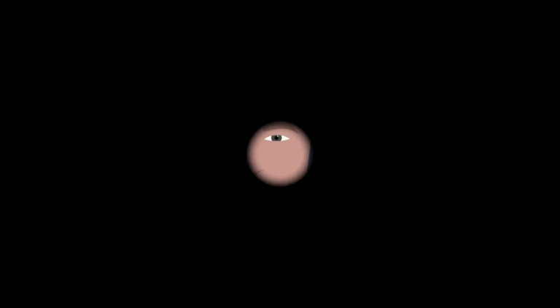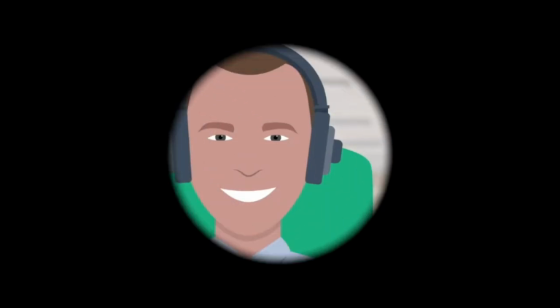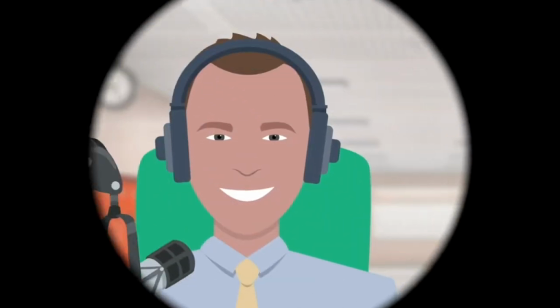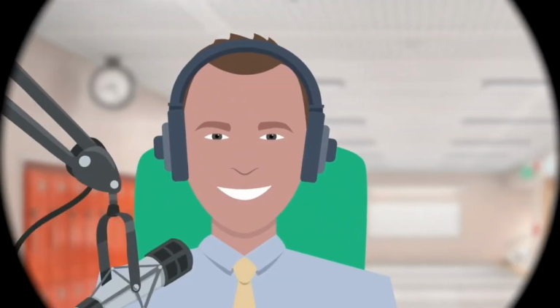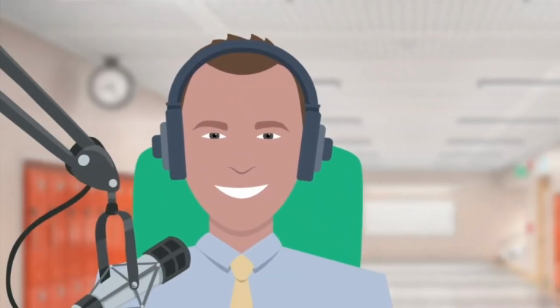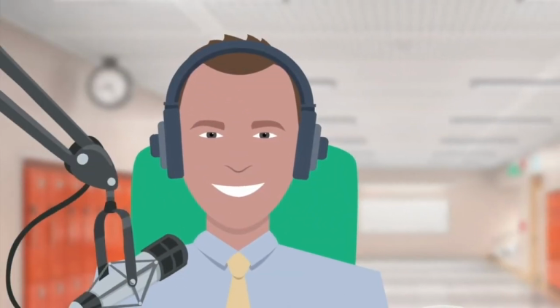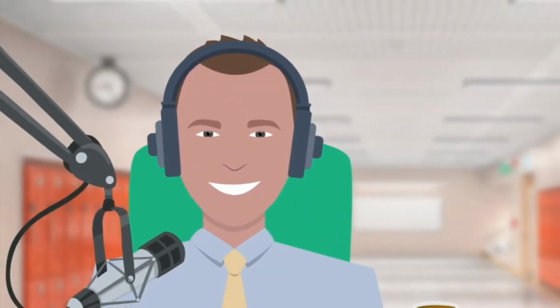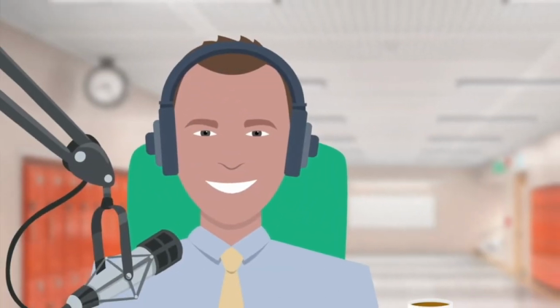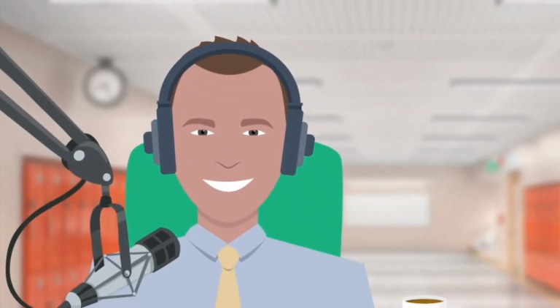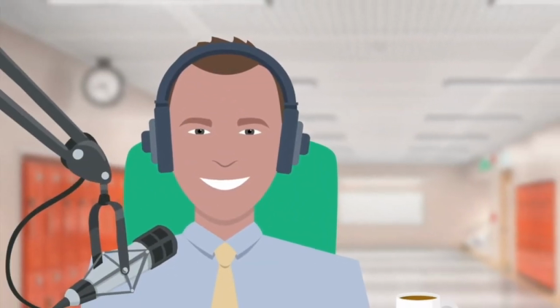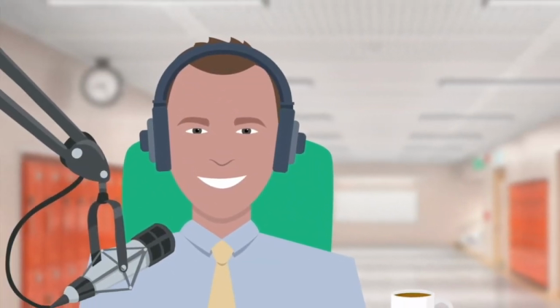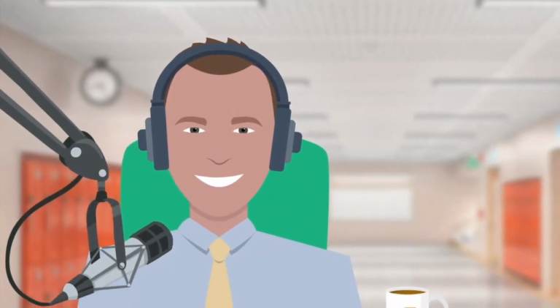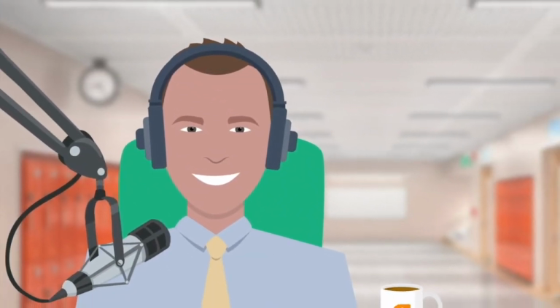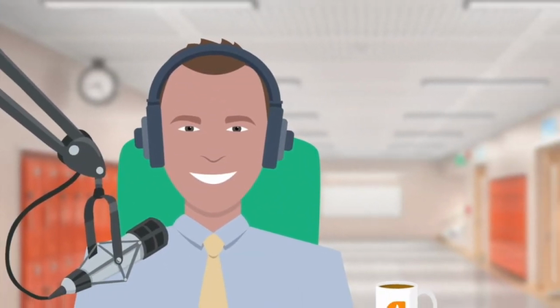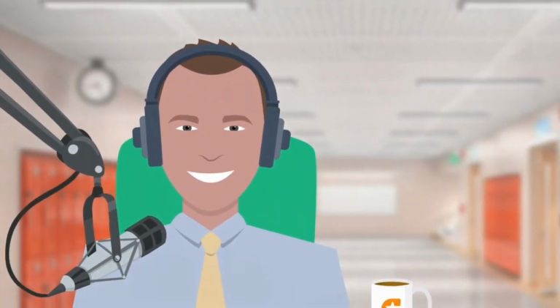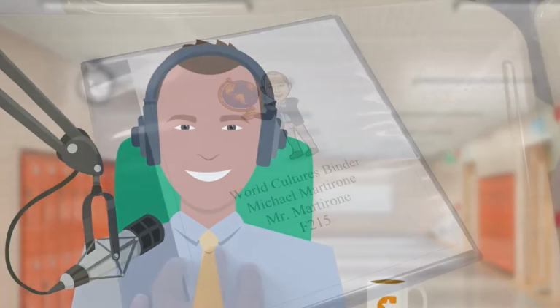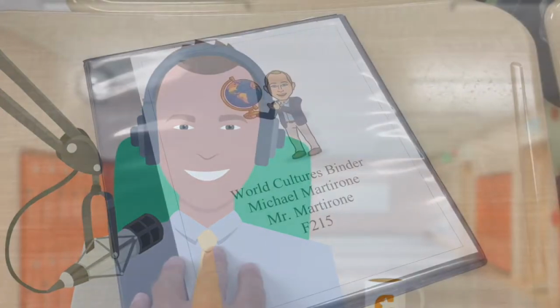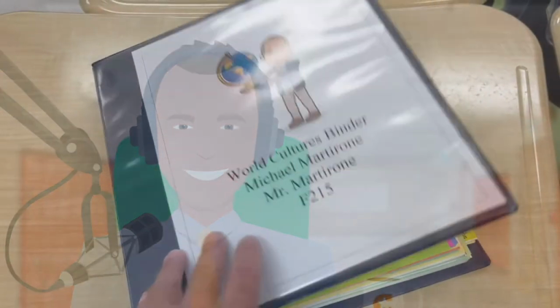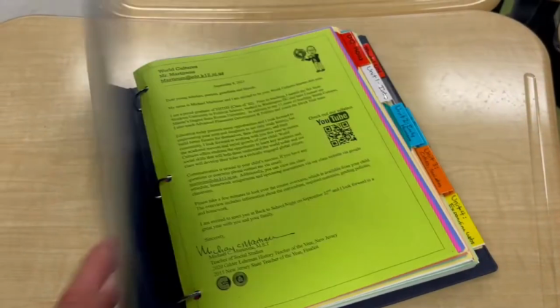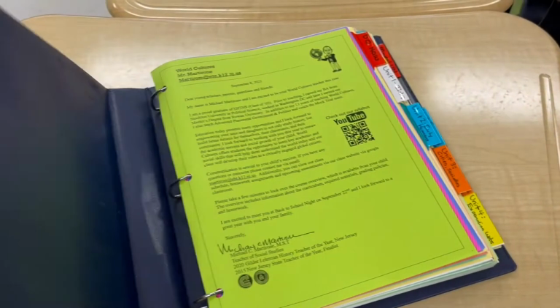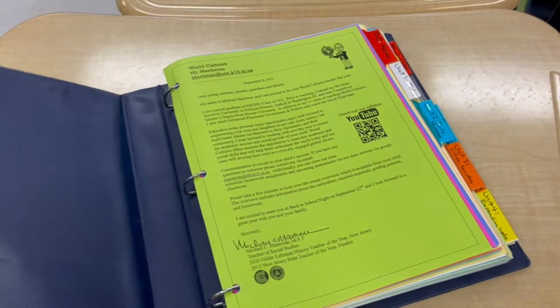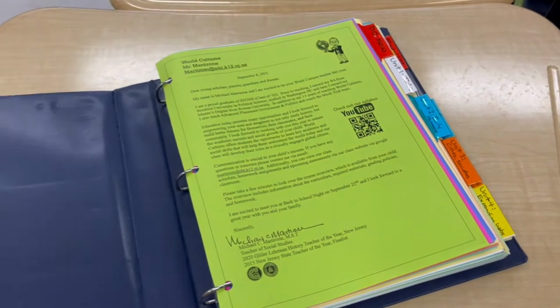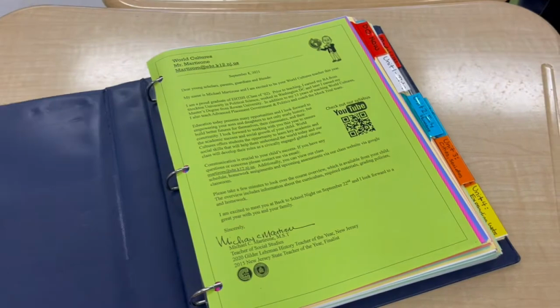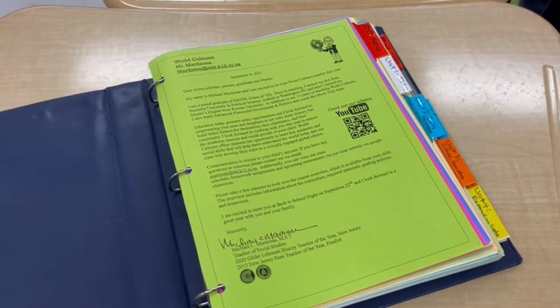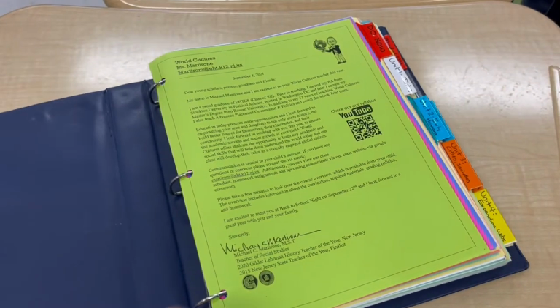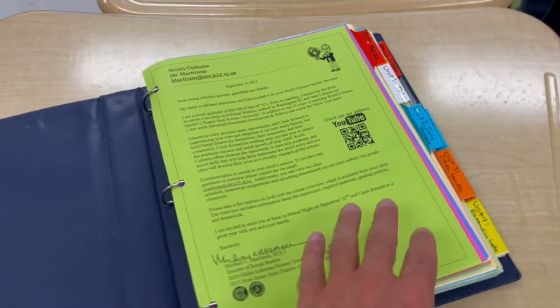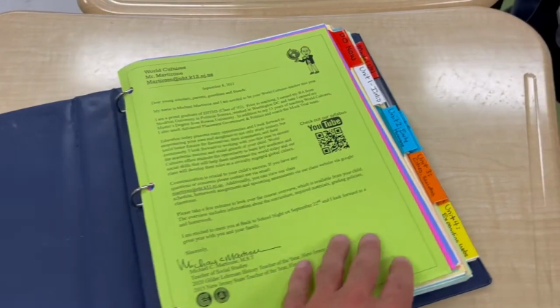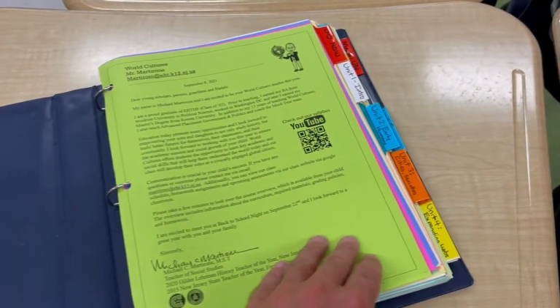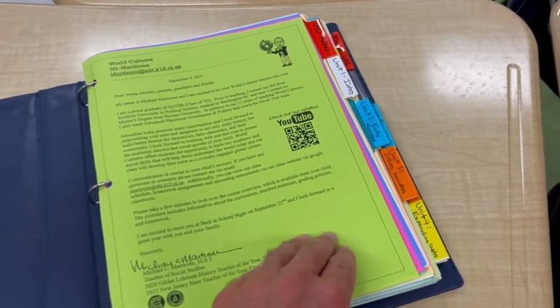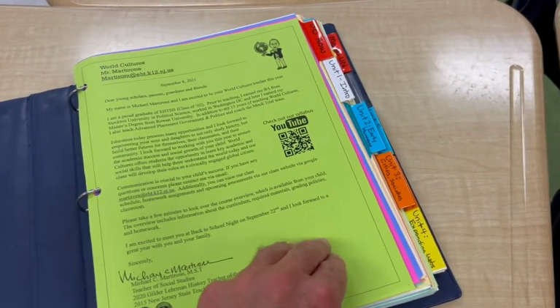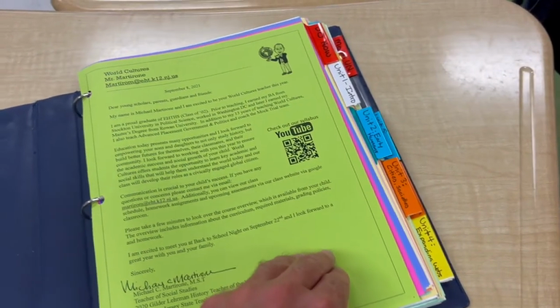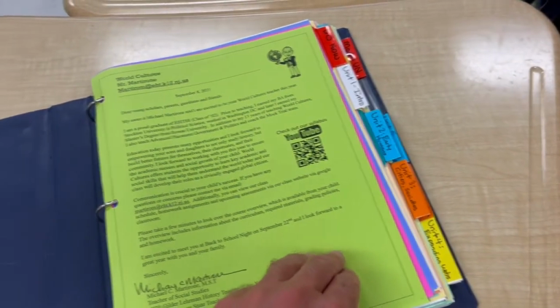Hello, young scholars. This is Mr. Marderone, and in today's Flip Classroom, I'm going to teach you guys how to set up your World Cultures binder.